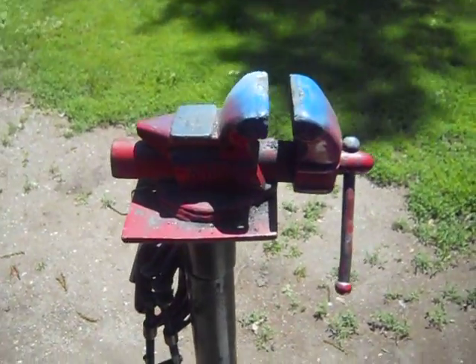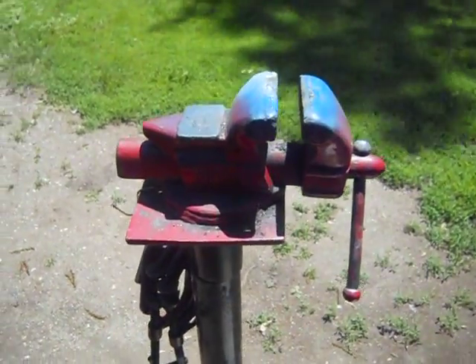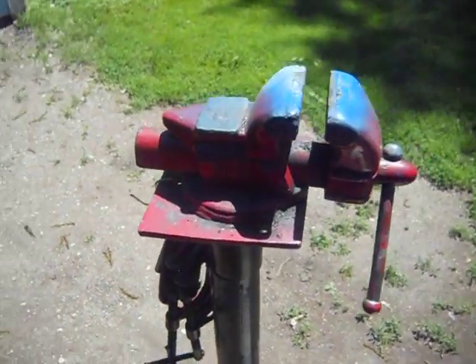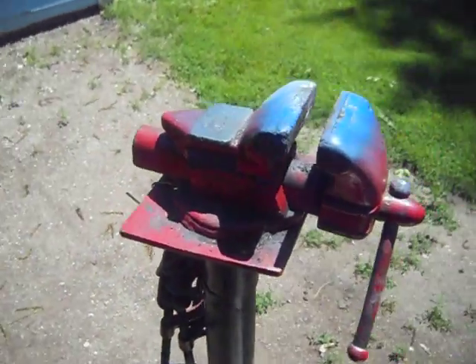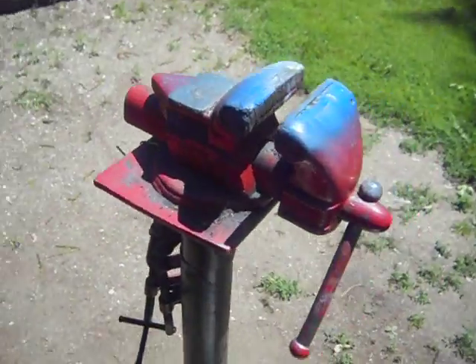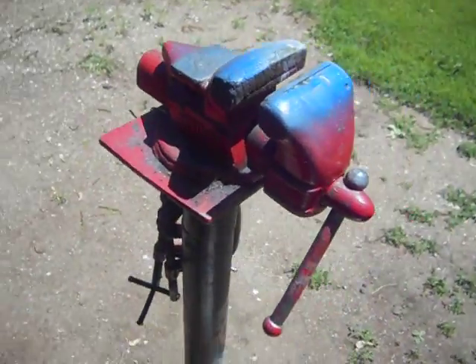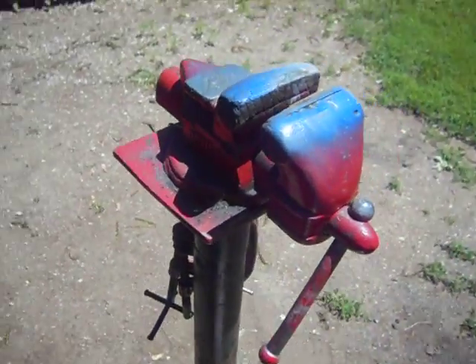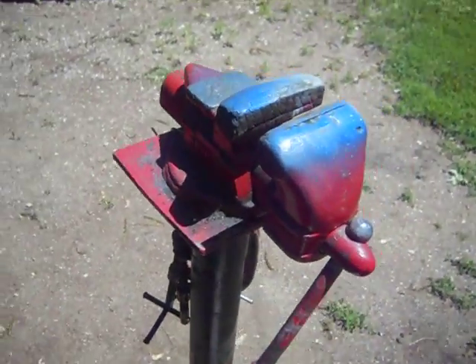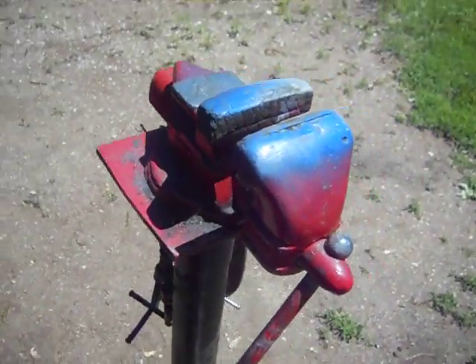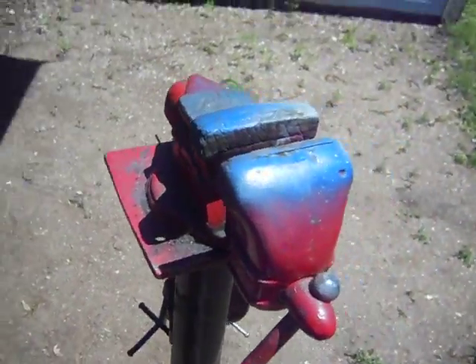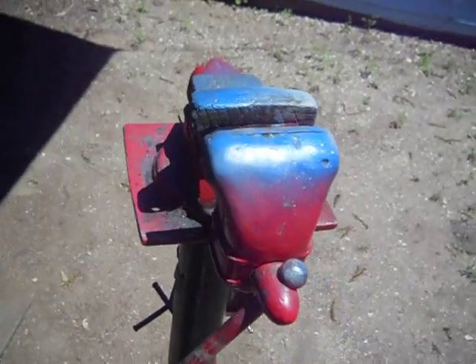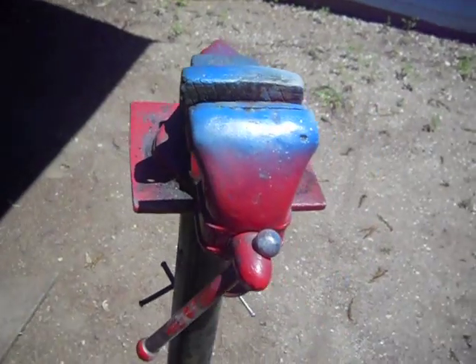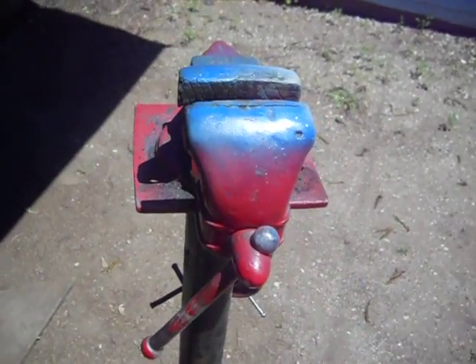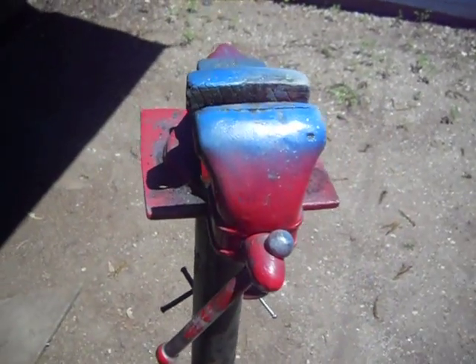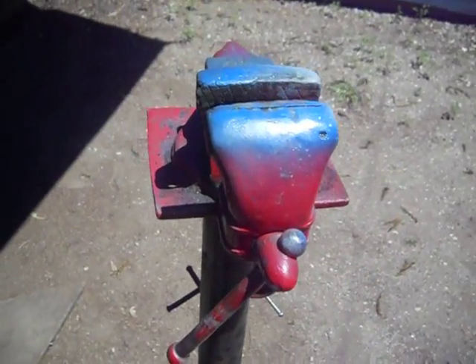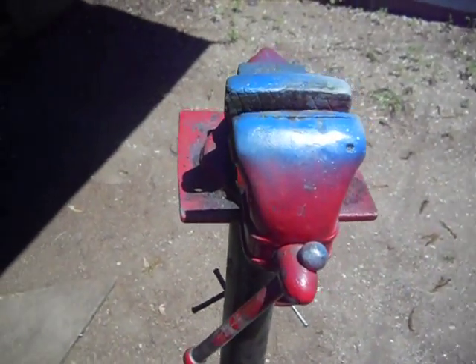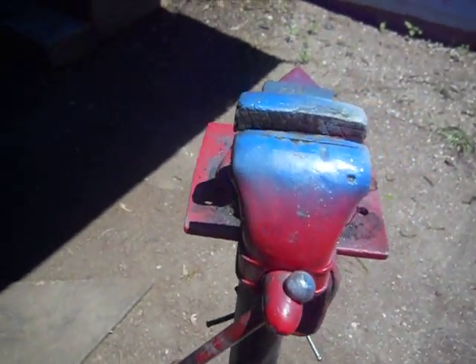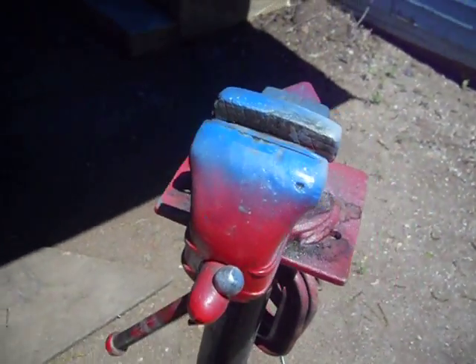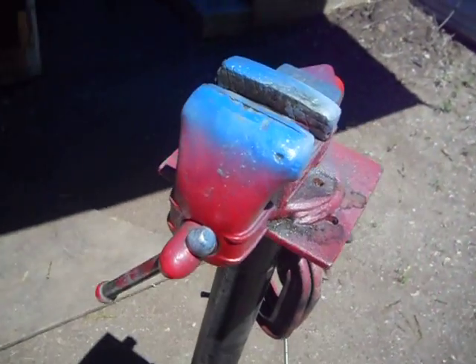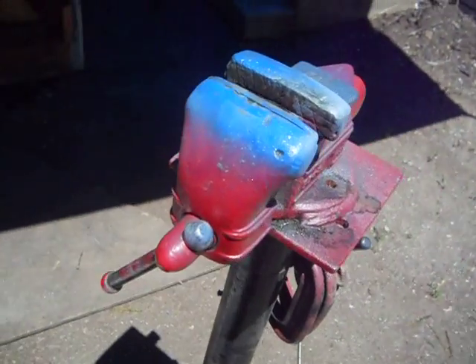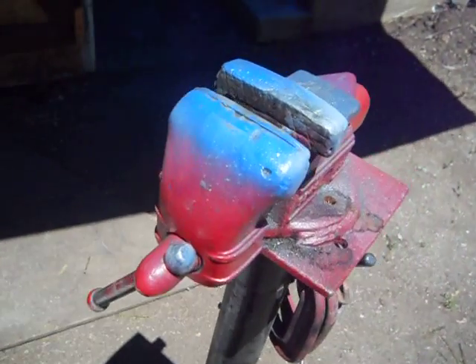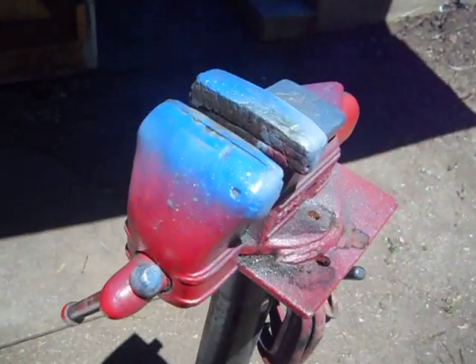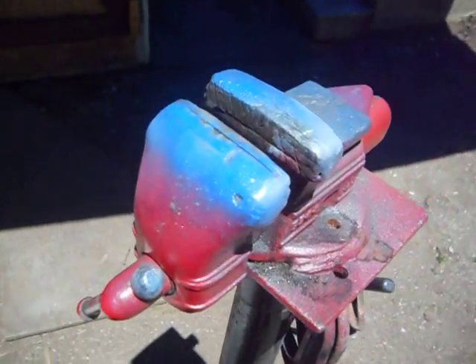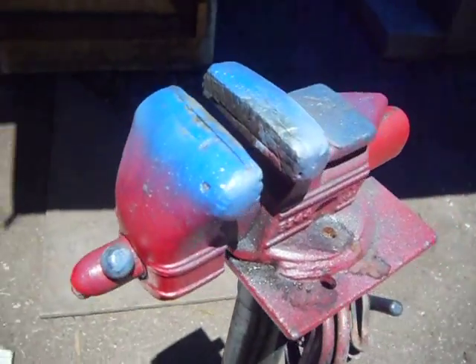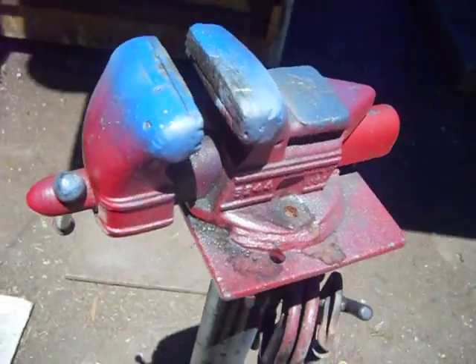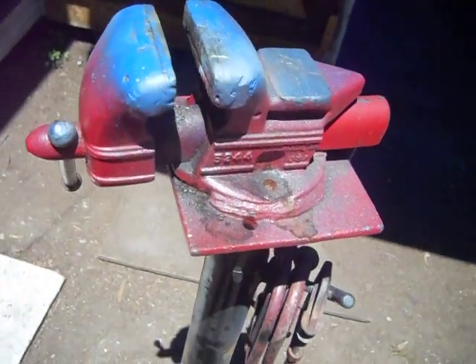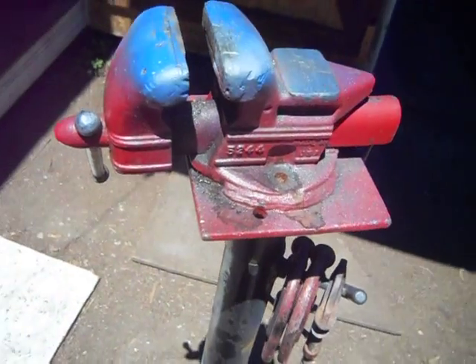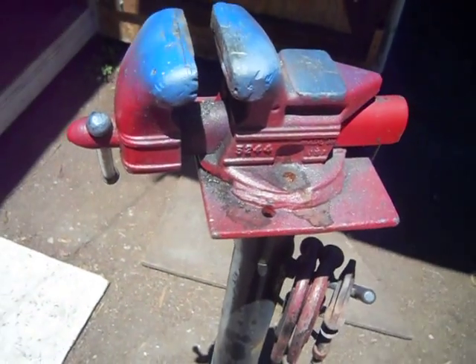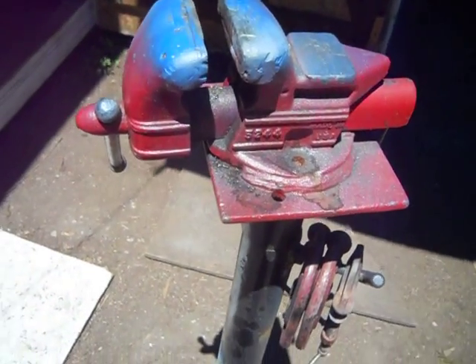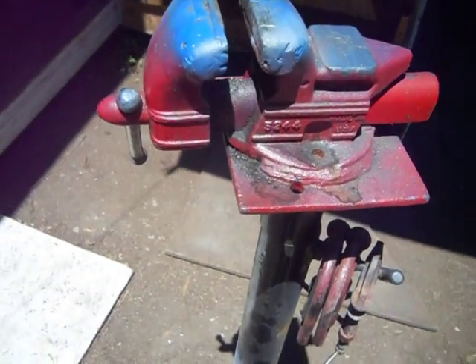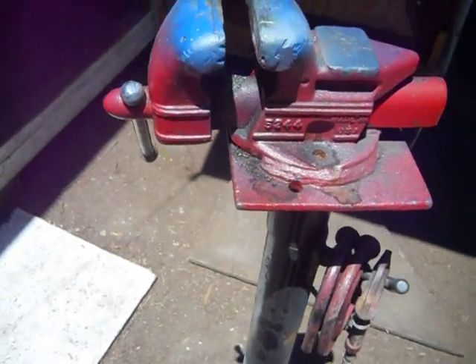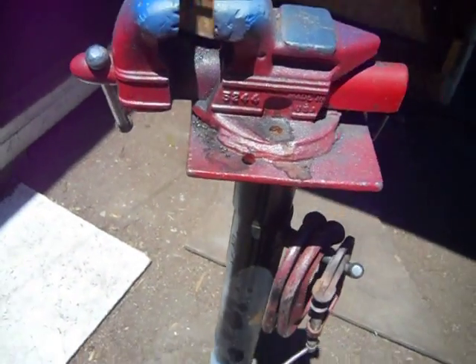So I just made a real short video. I use this for welding and grinding outside so I don't make a mess.